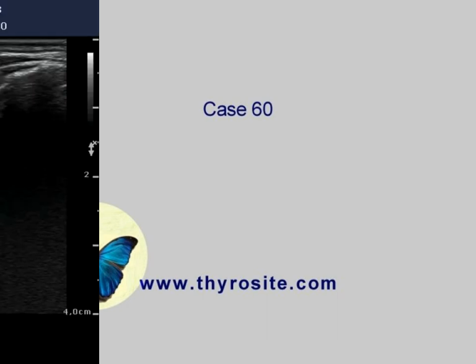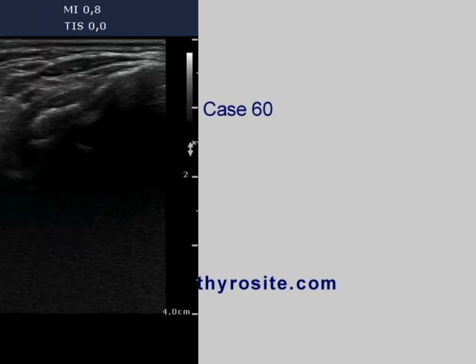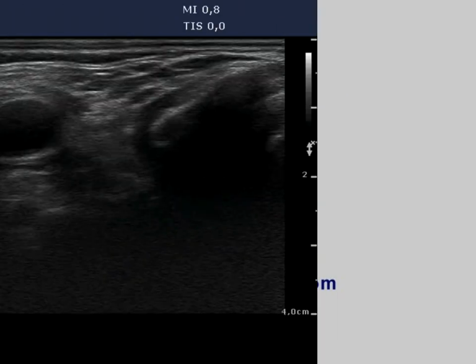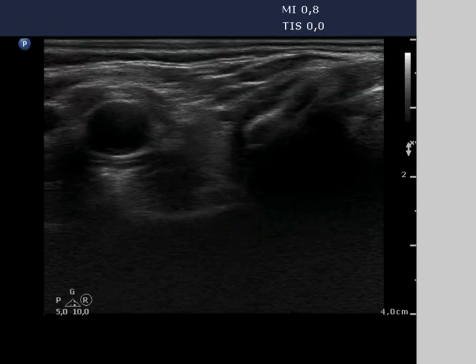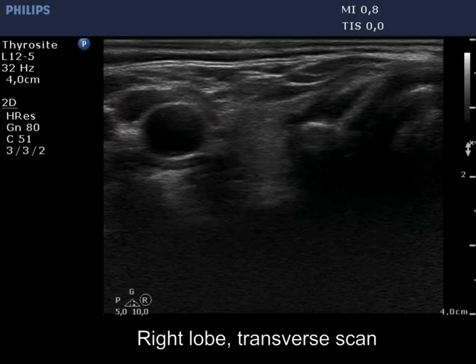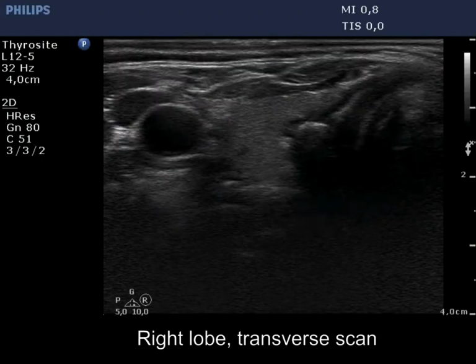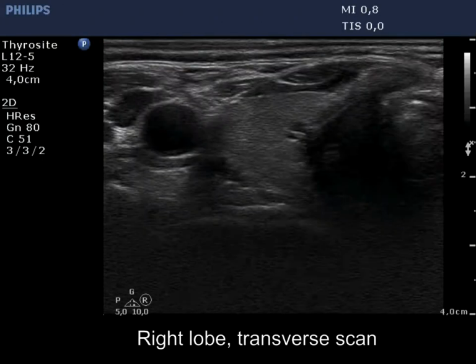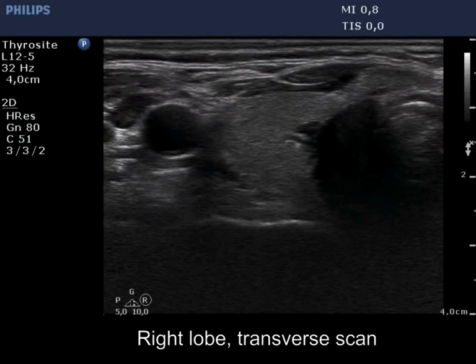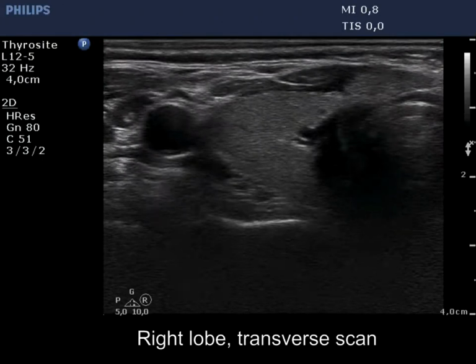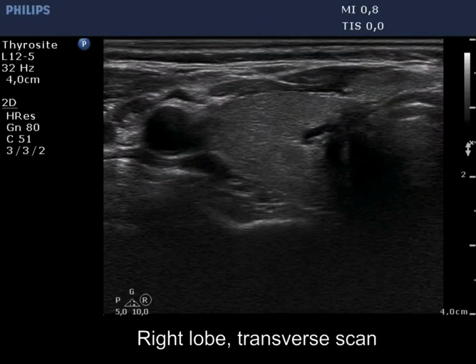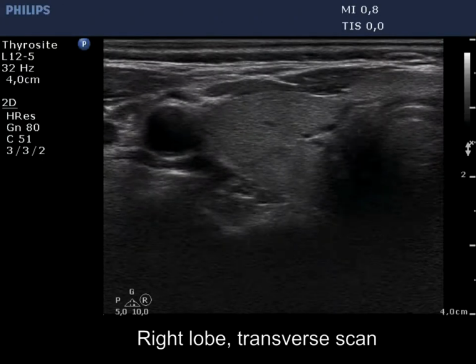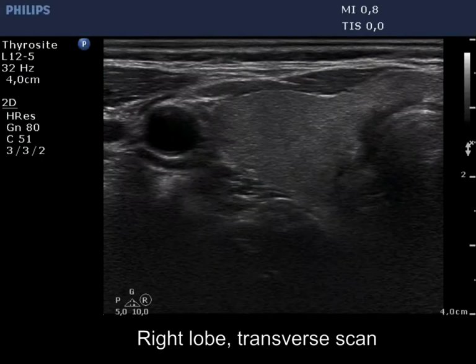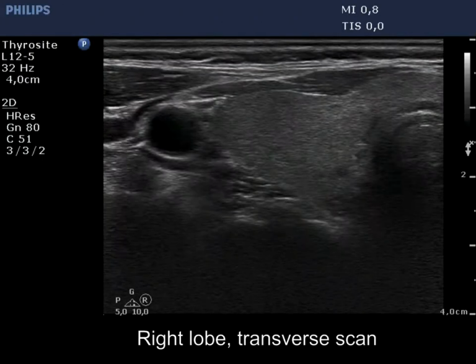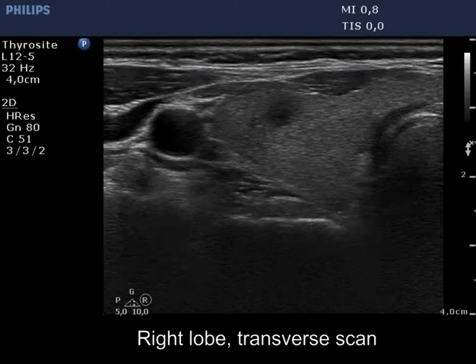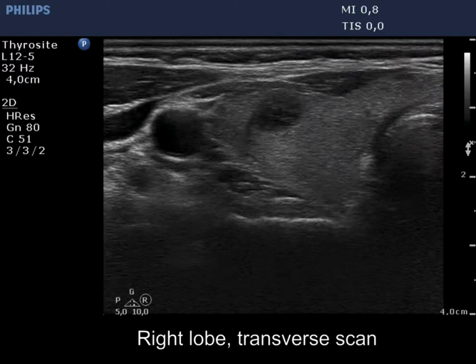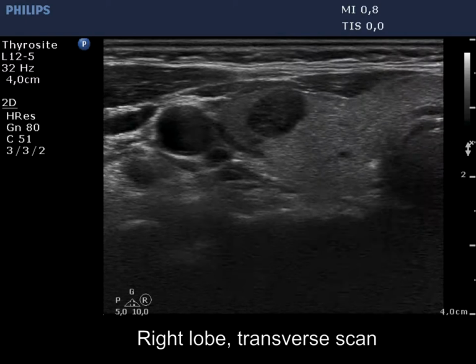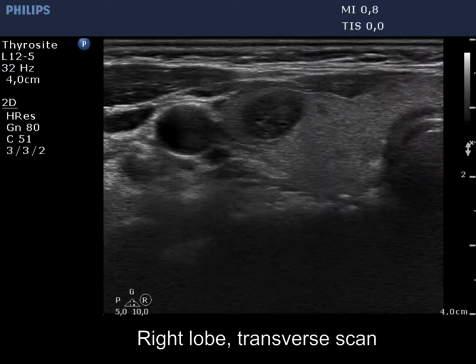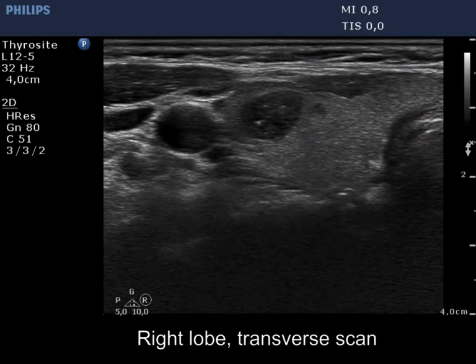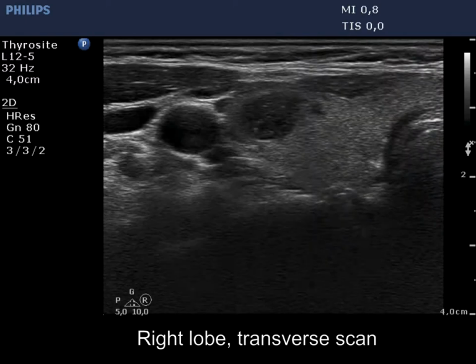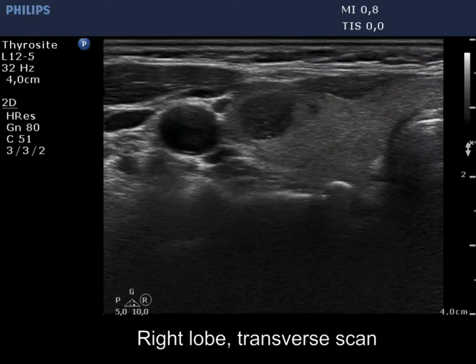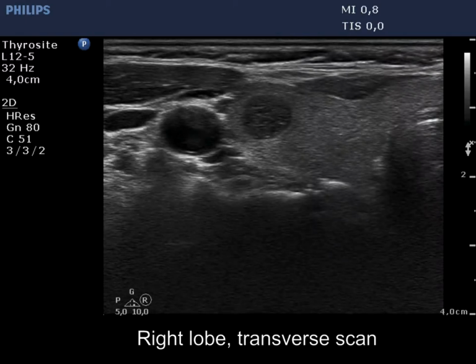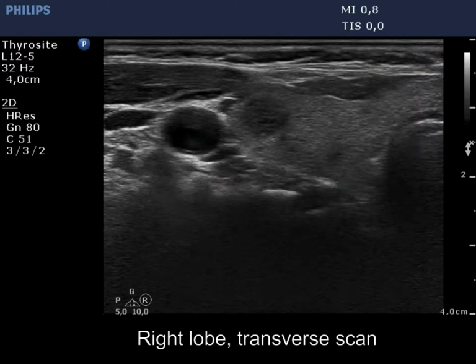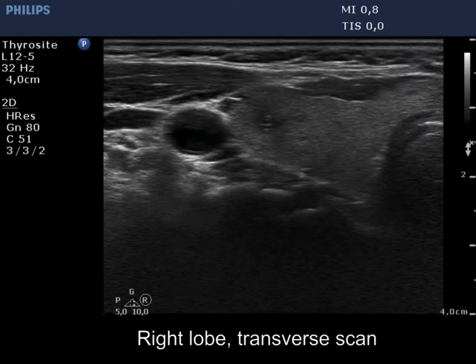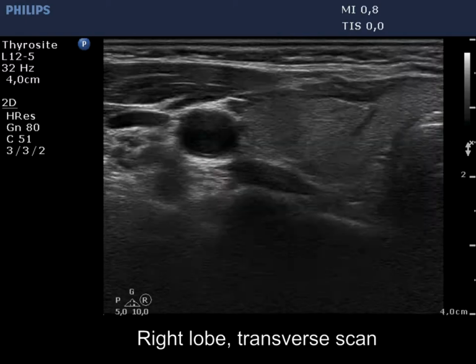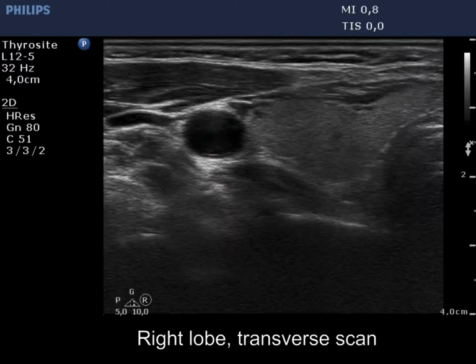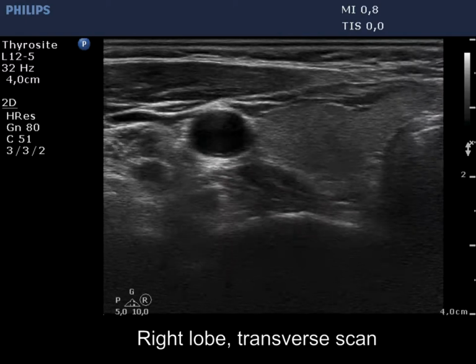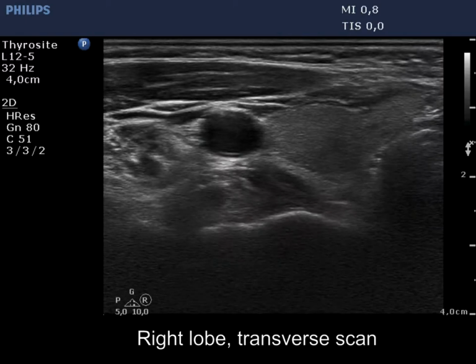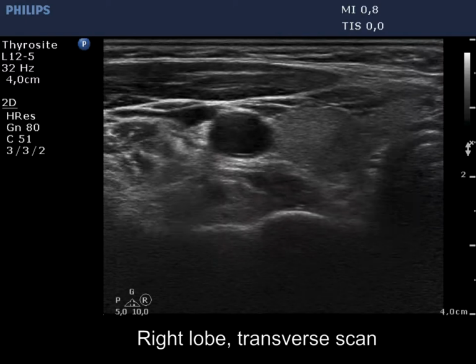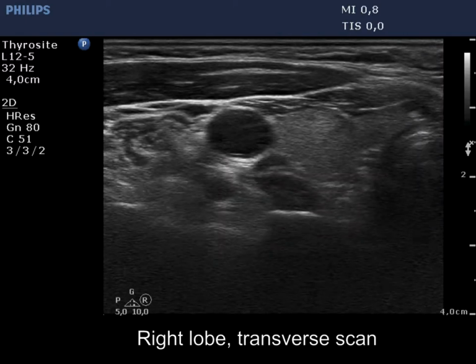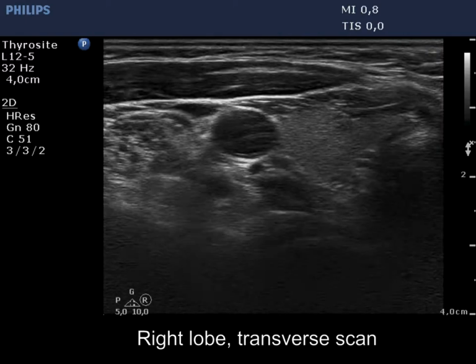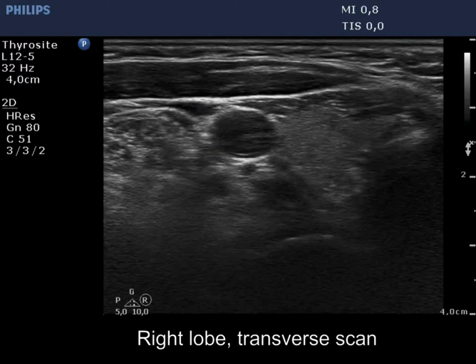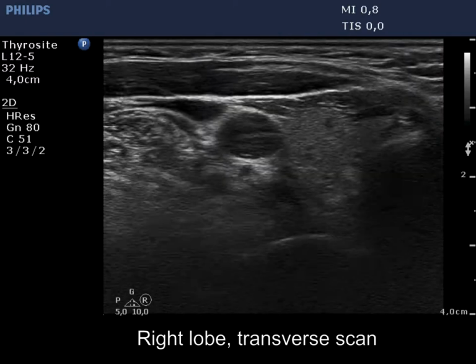The thyroid is ecomorphal. There is a moderately hypoechoic nodule in the ventral part of the right lobe.